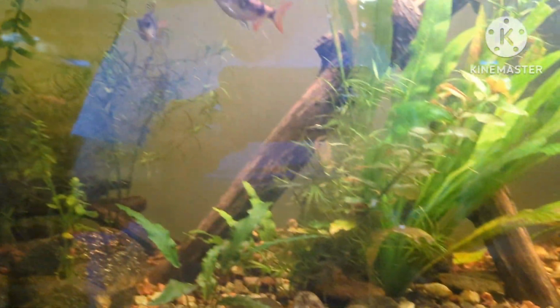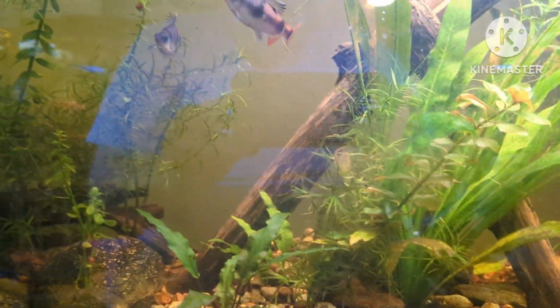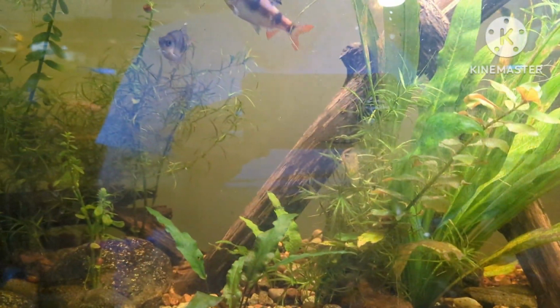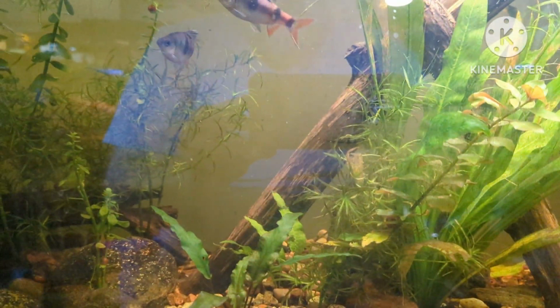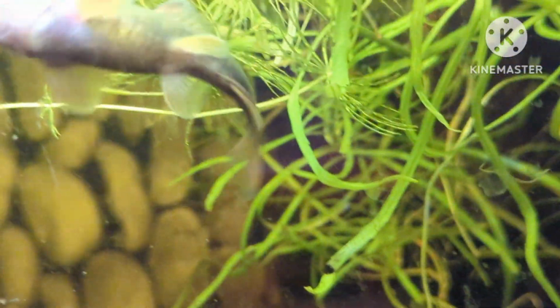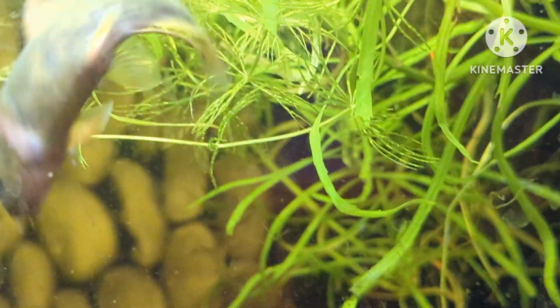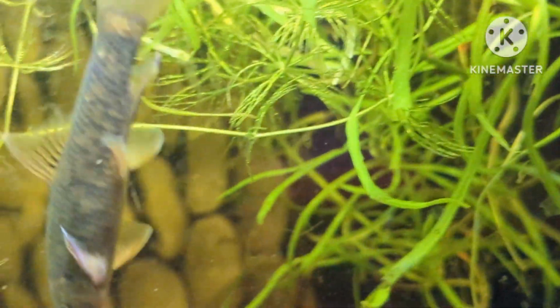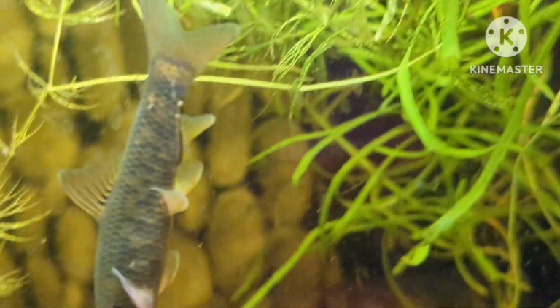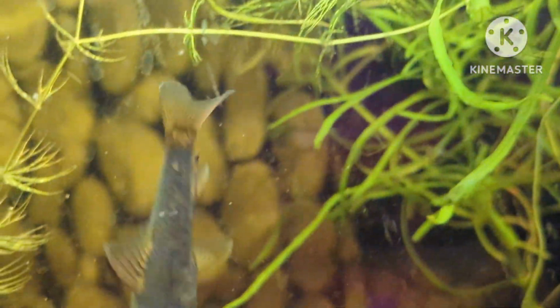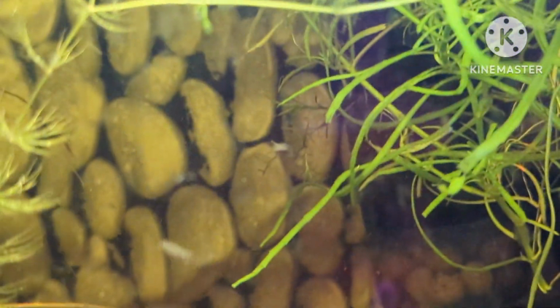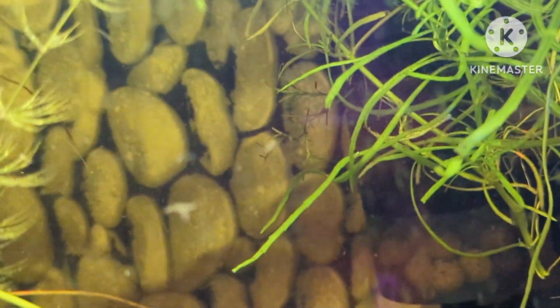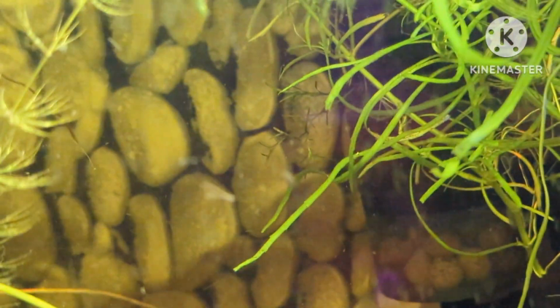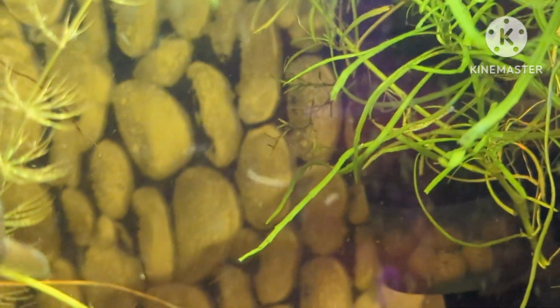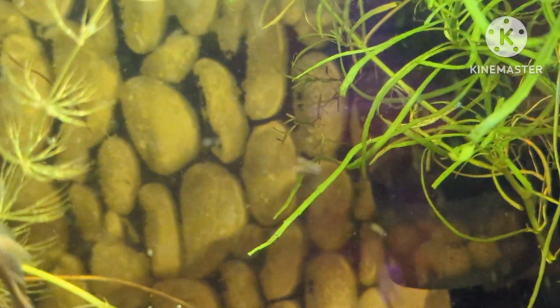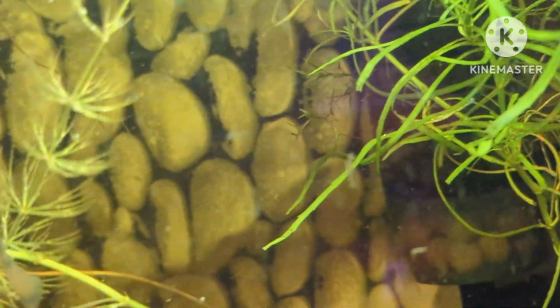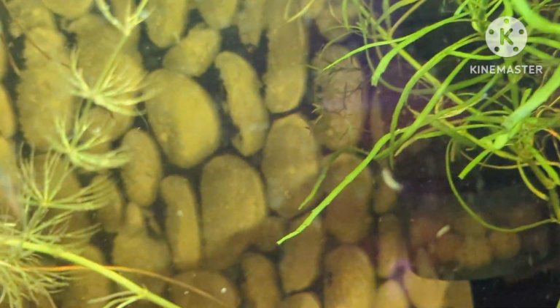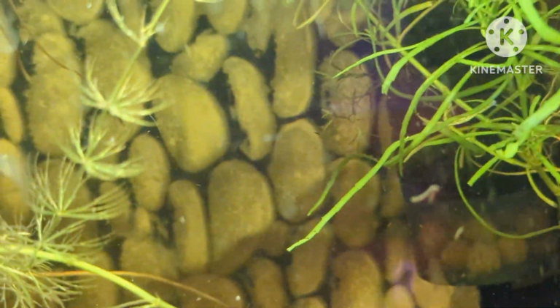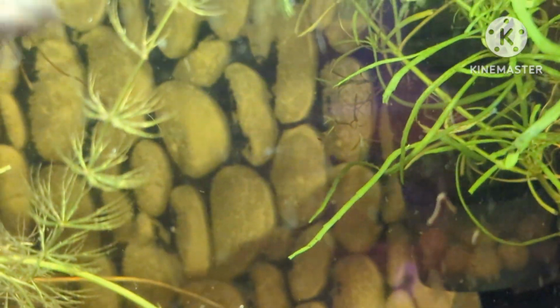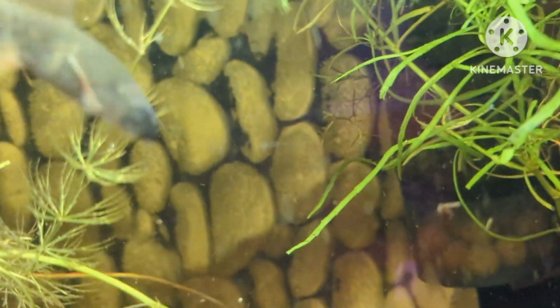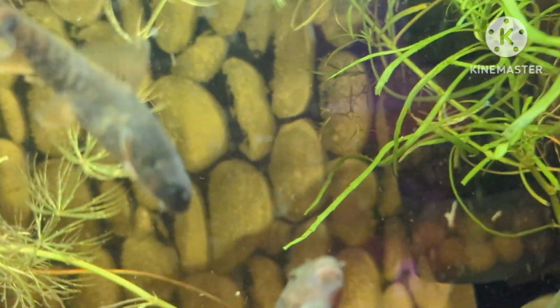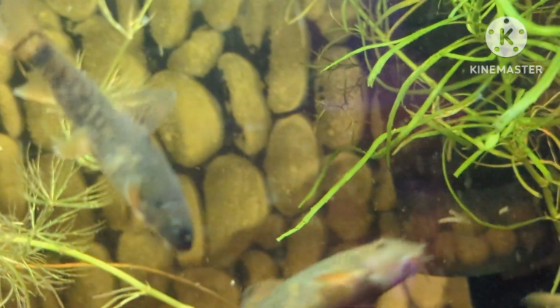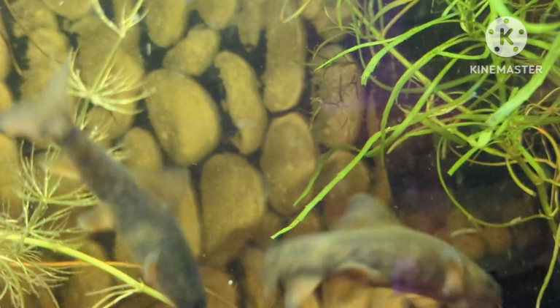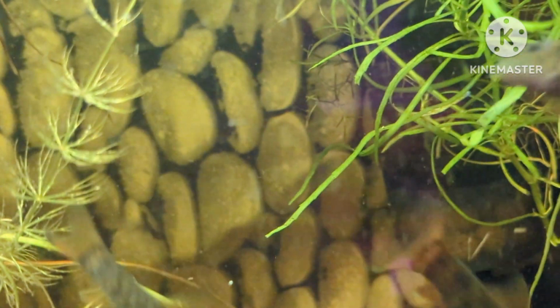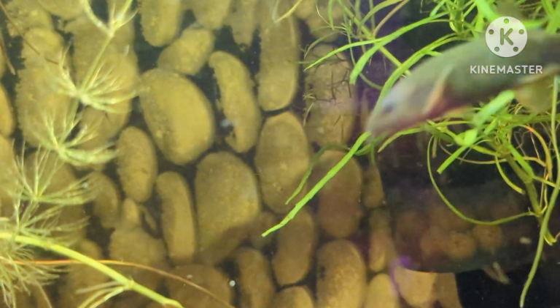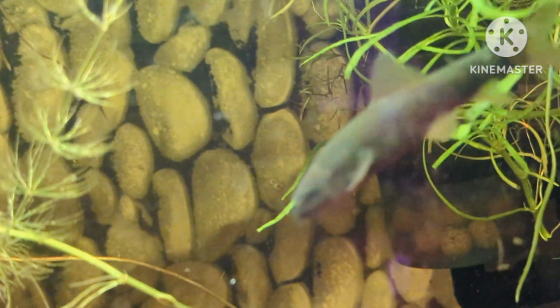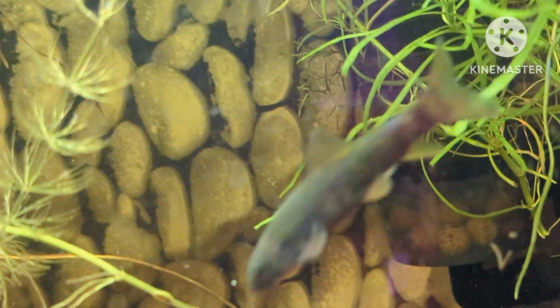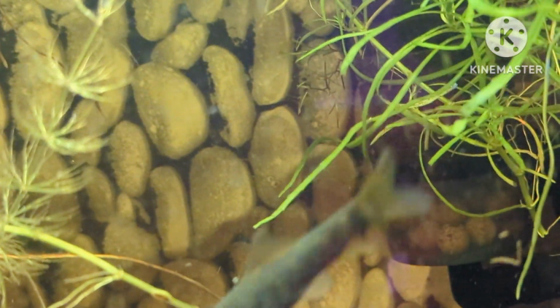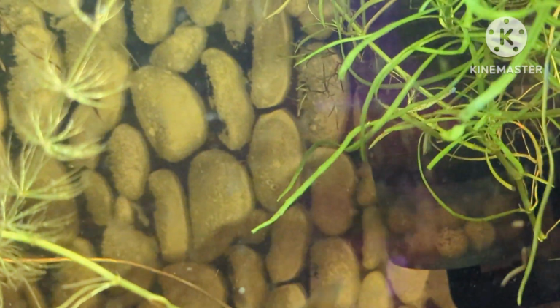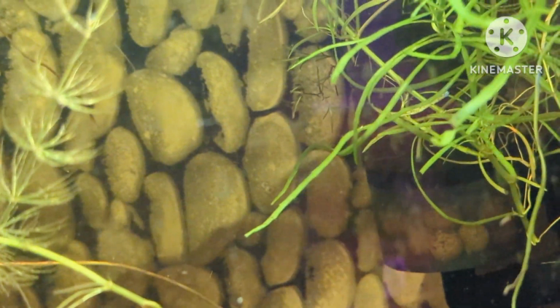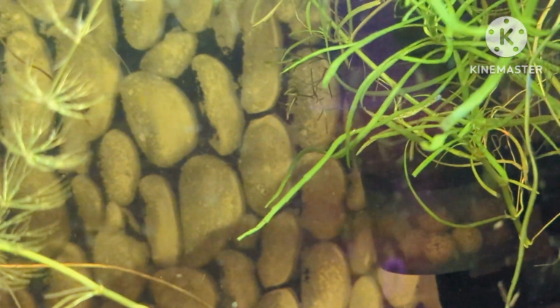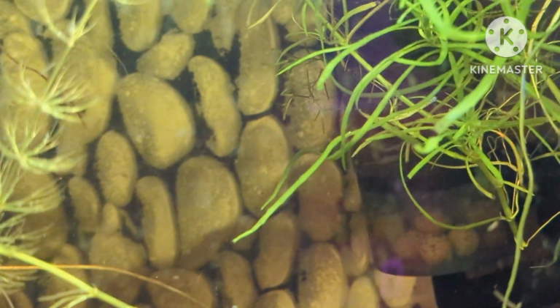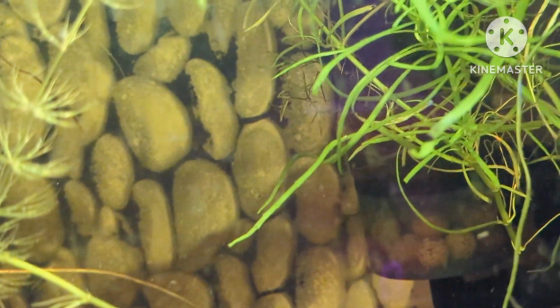Life span. These fish generally live to be about six to seven years, with a maximum of ten.